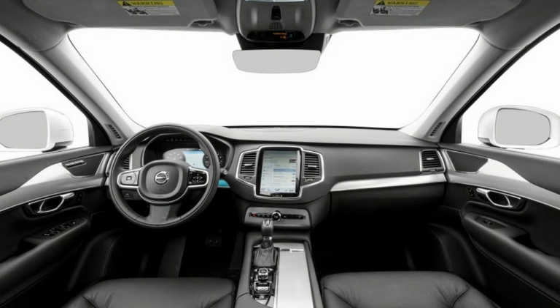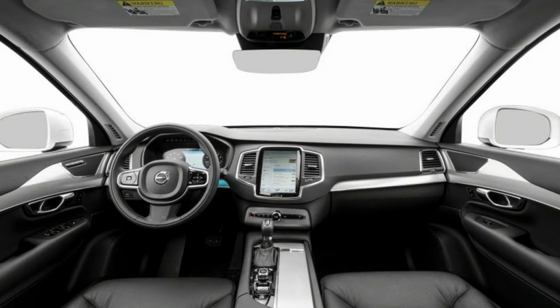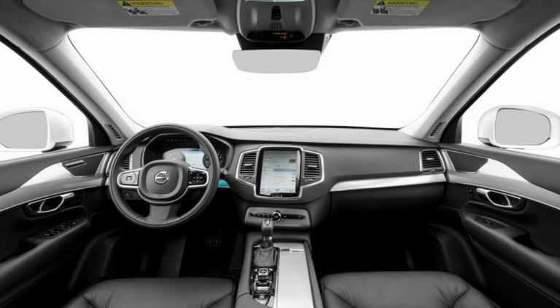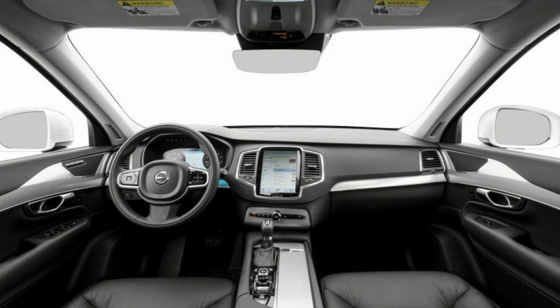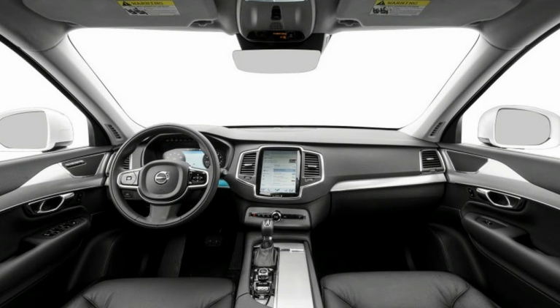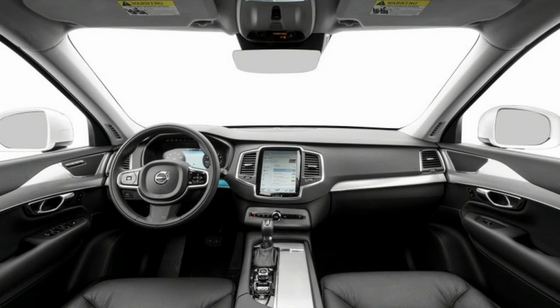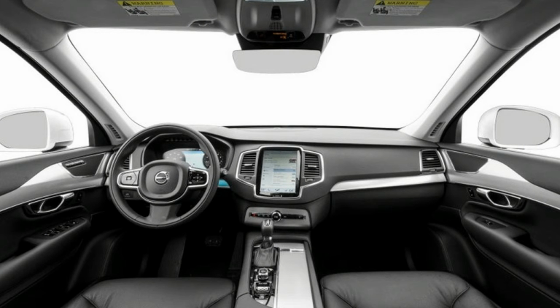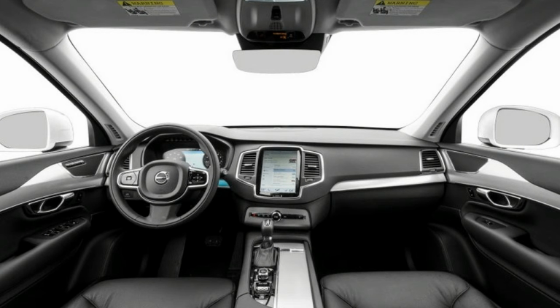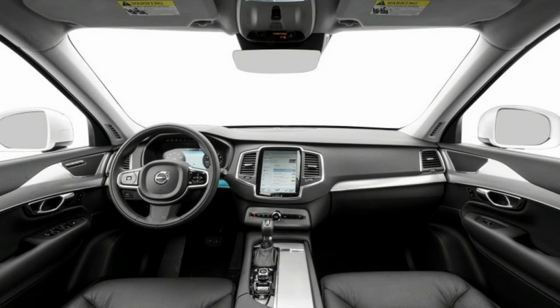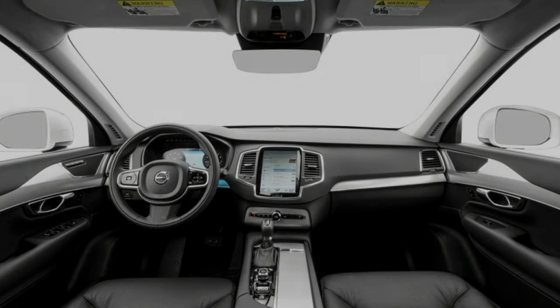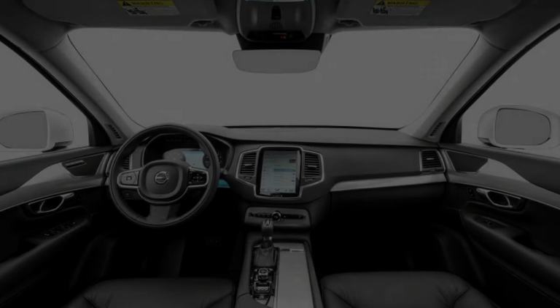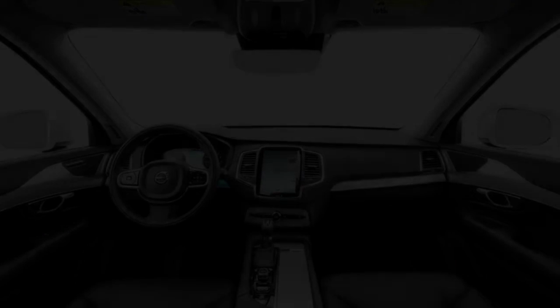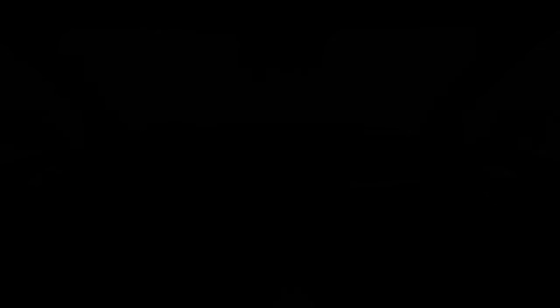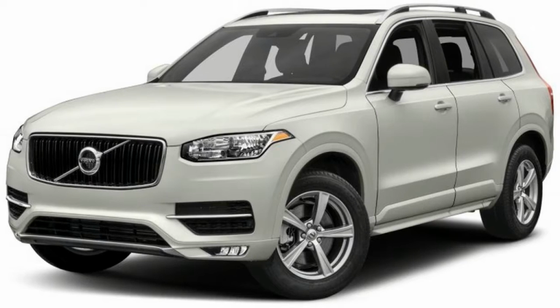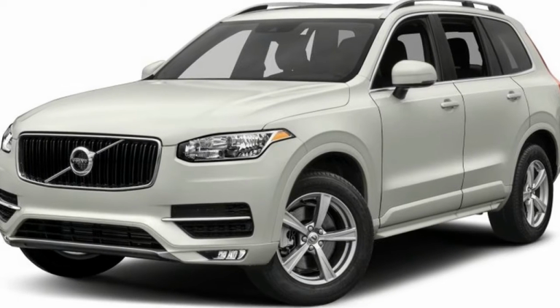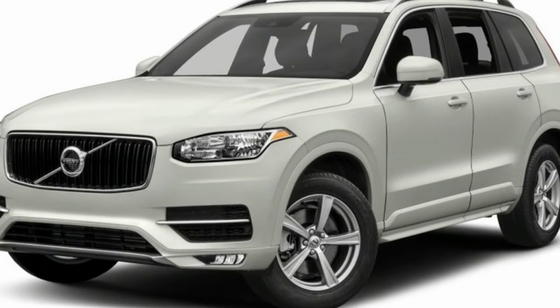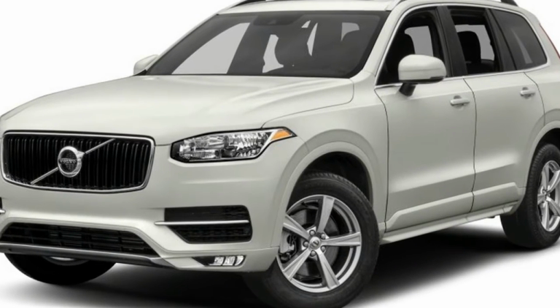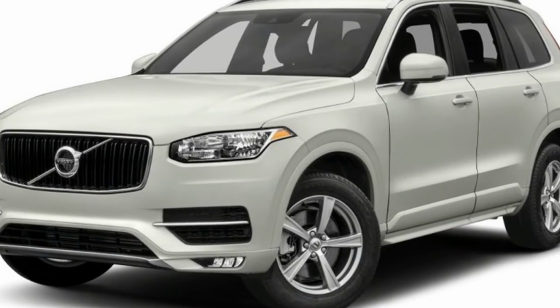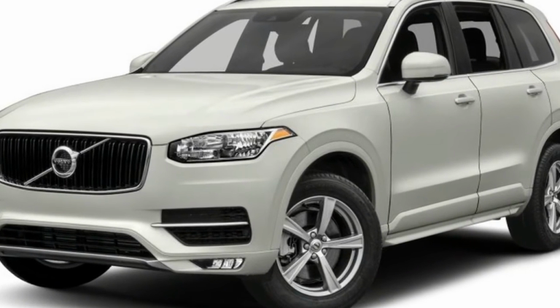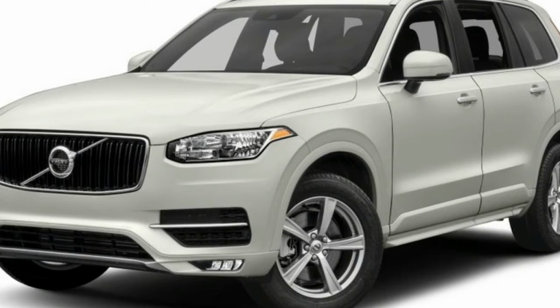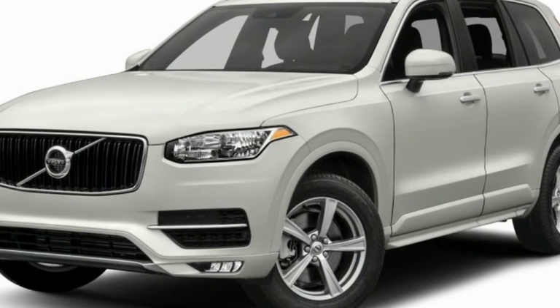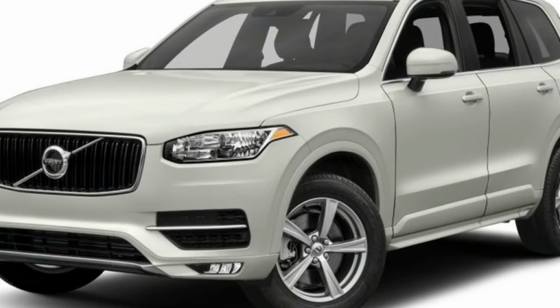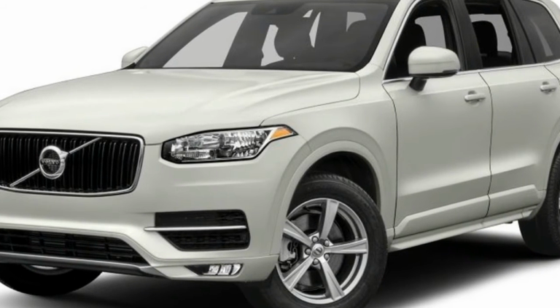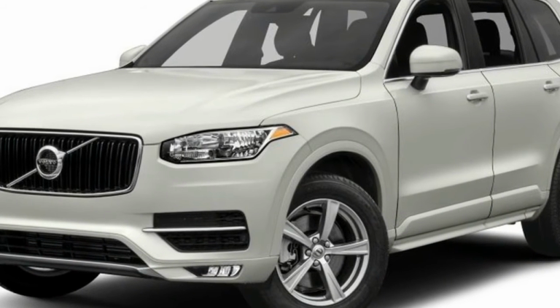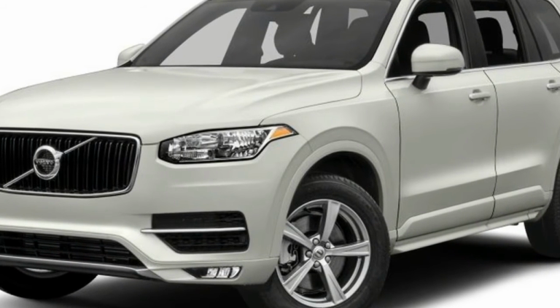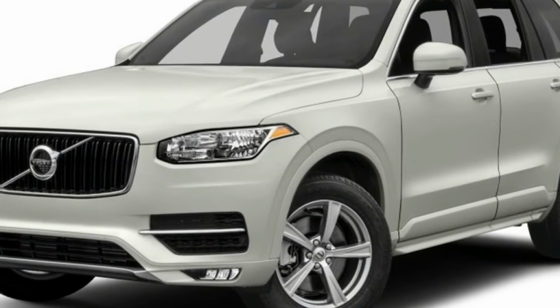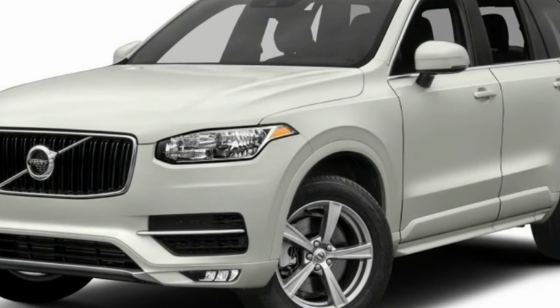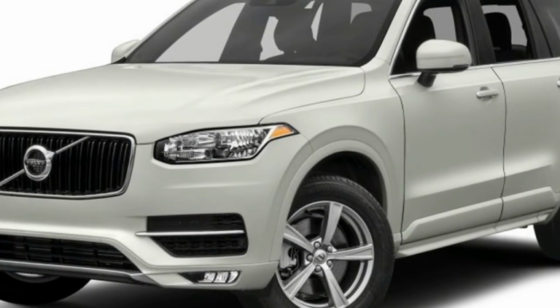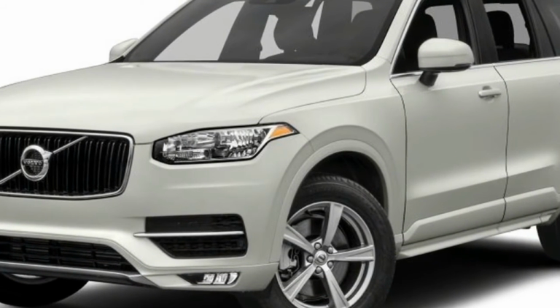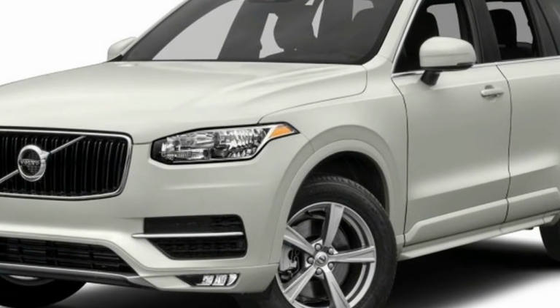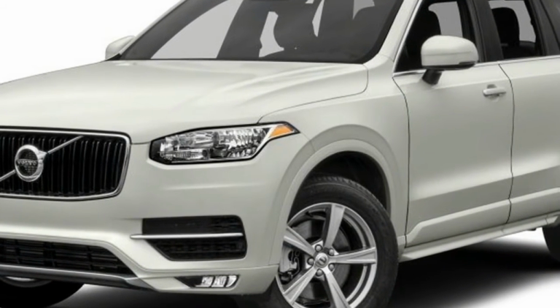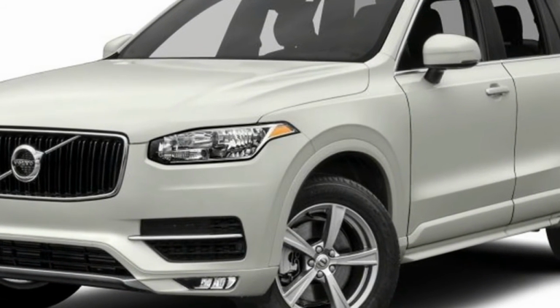Verdict: The Volvo XC90 is an exquisite departure from the status quo.